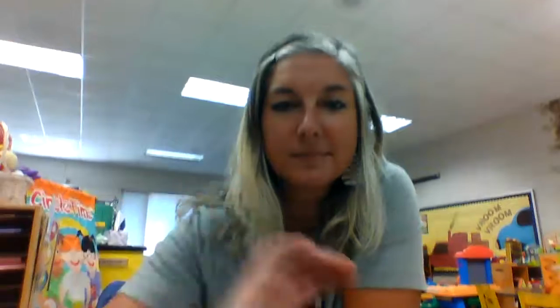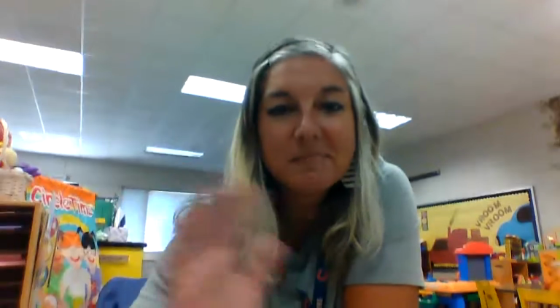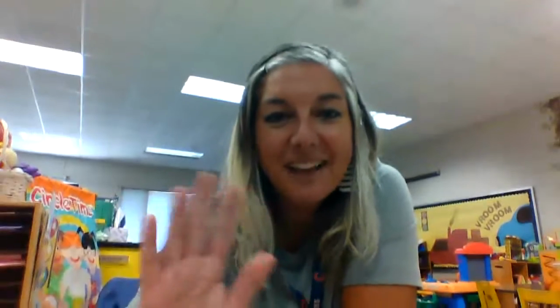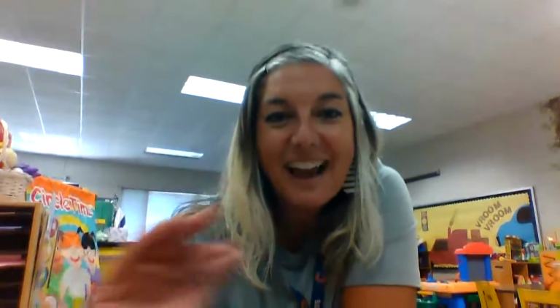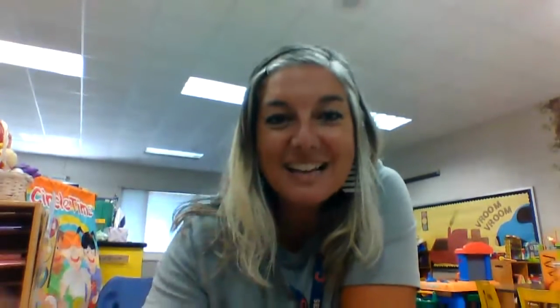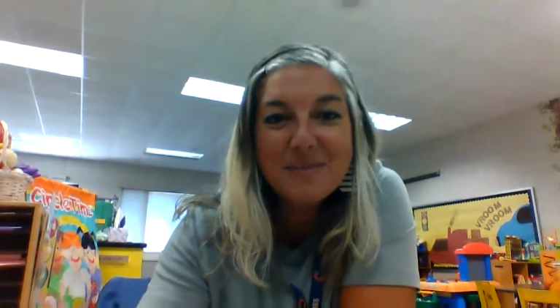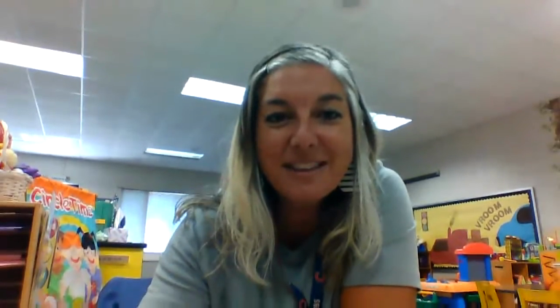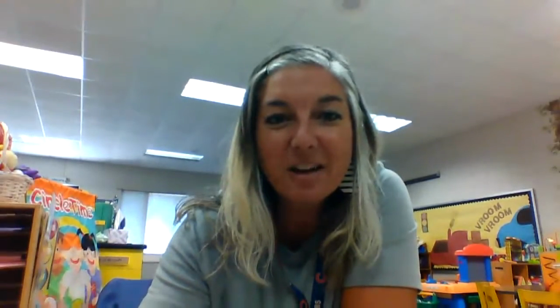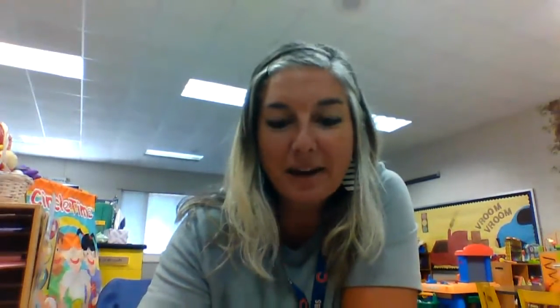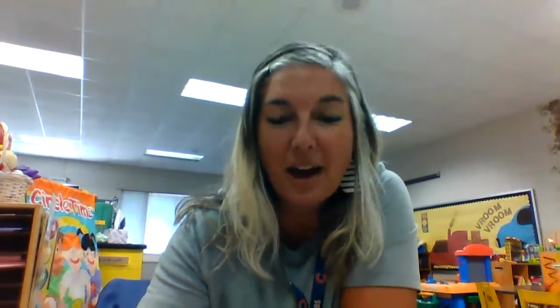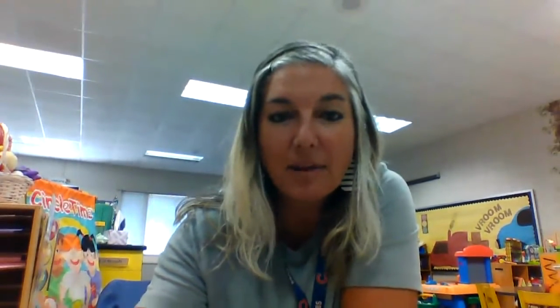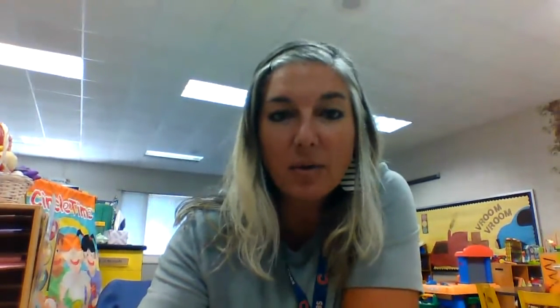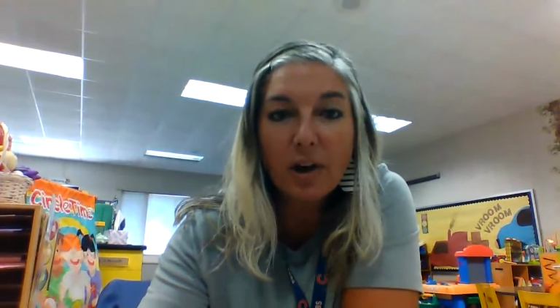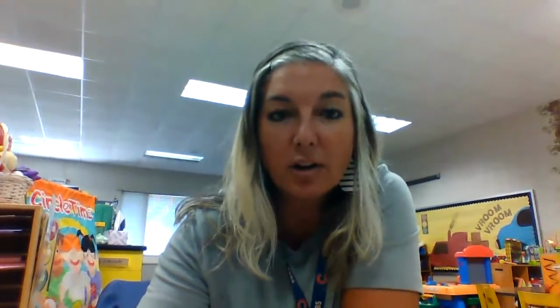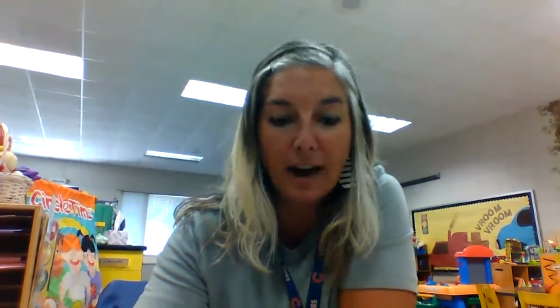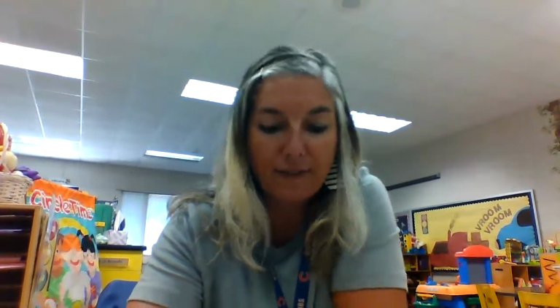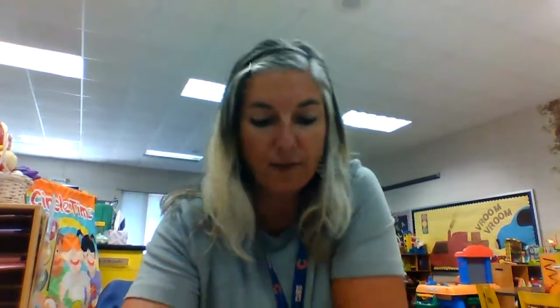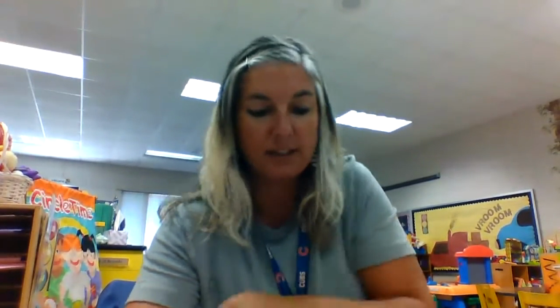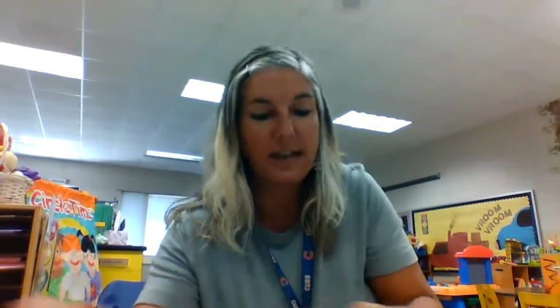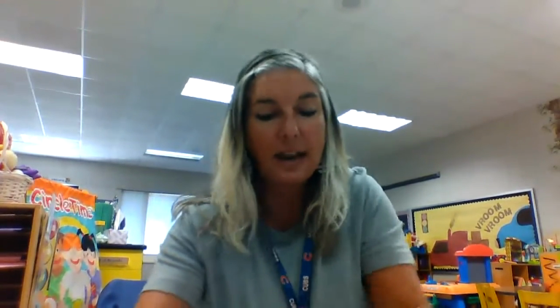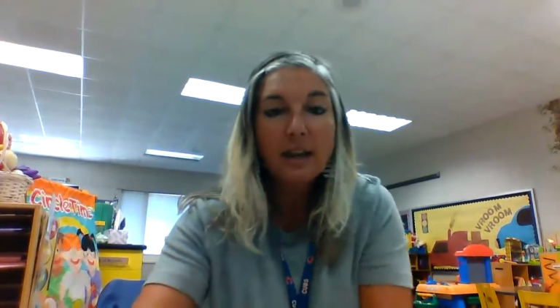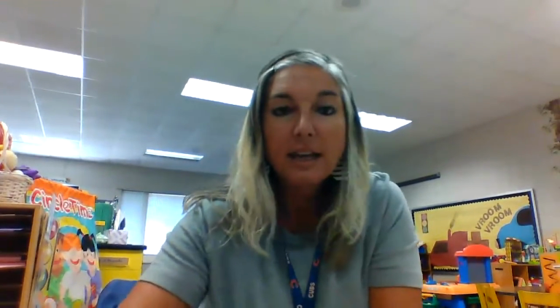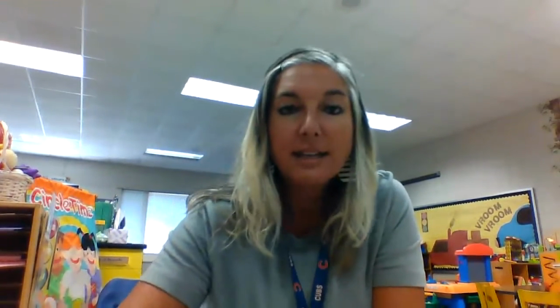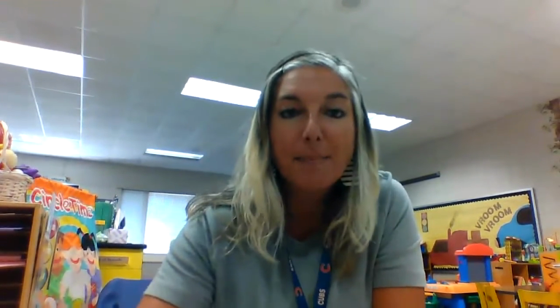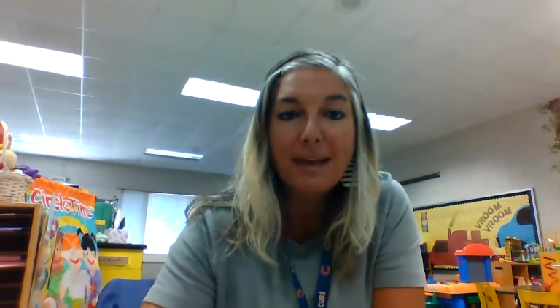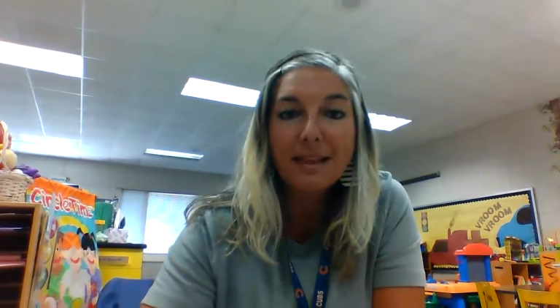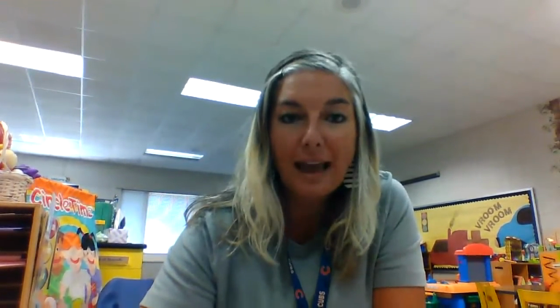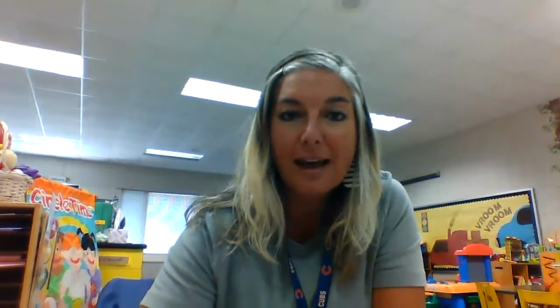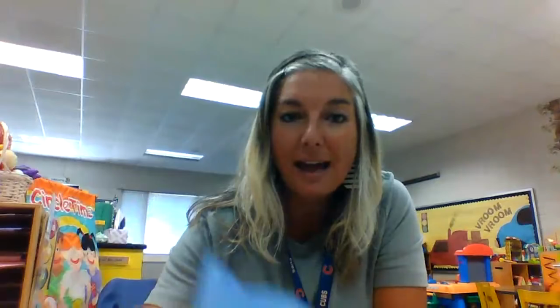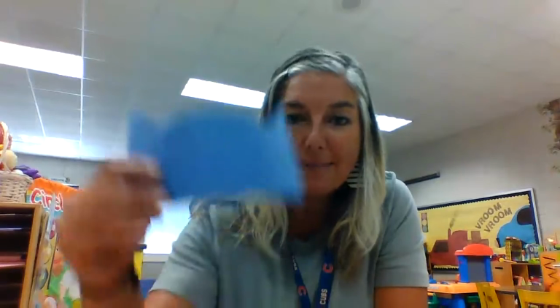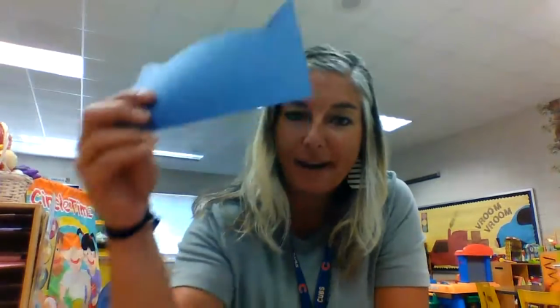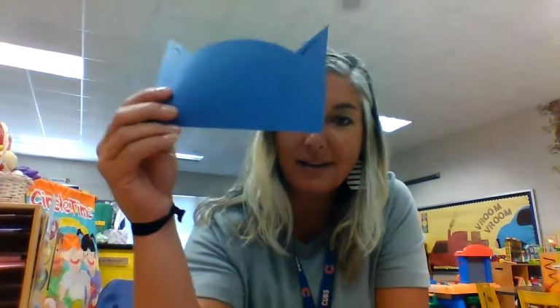Hi, it's Ms. Laramie. I'm here with our craft for today. It's a Pete the Cat headband.